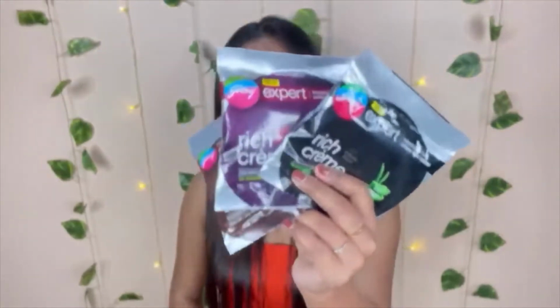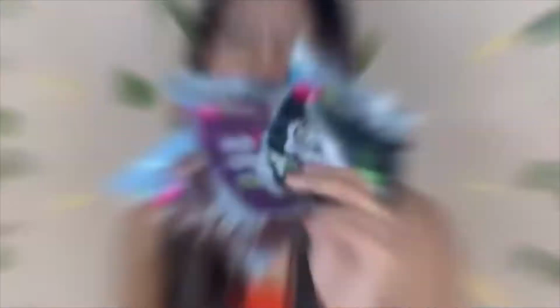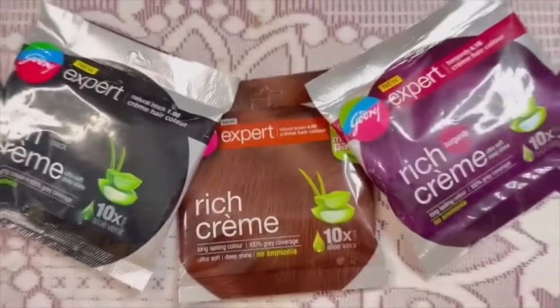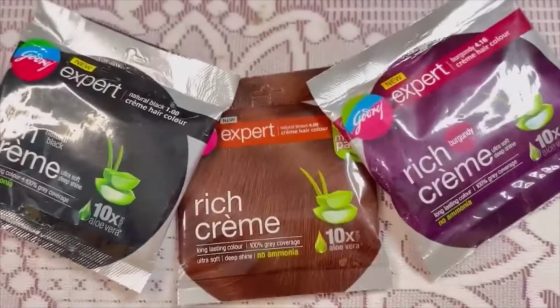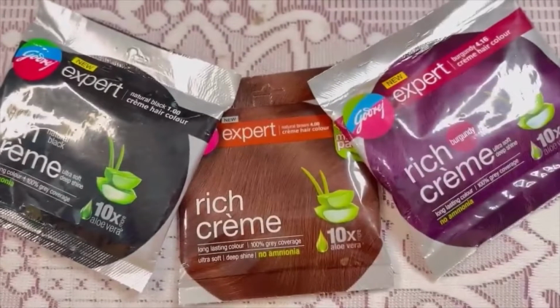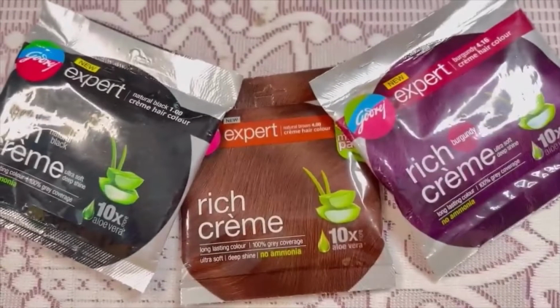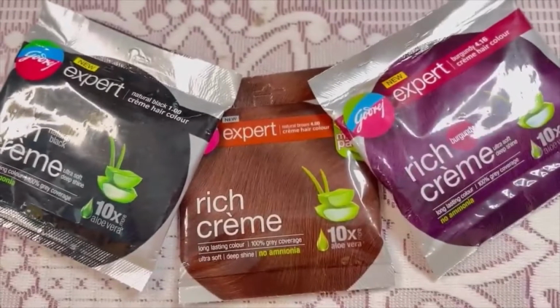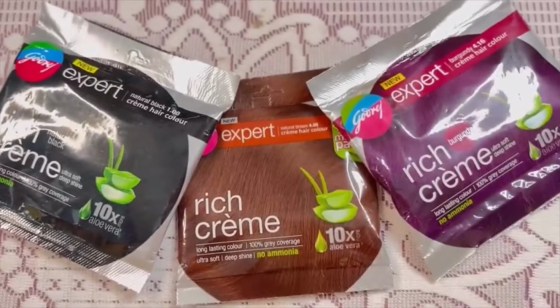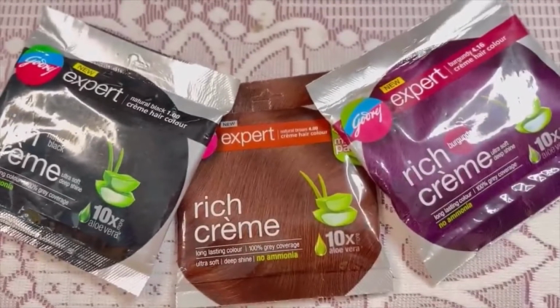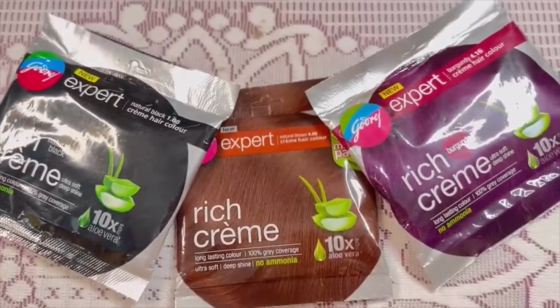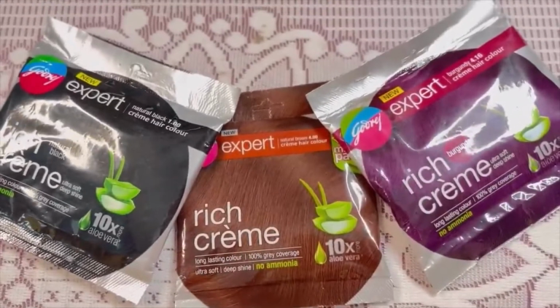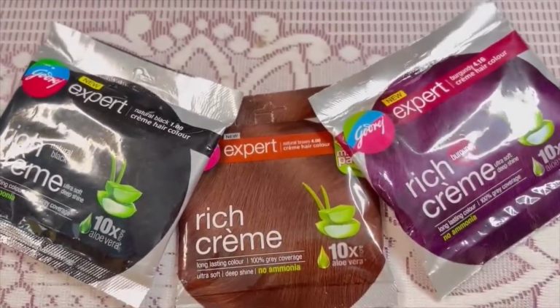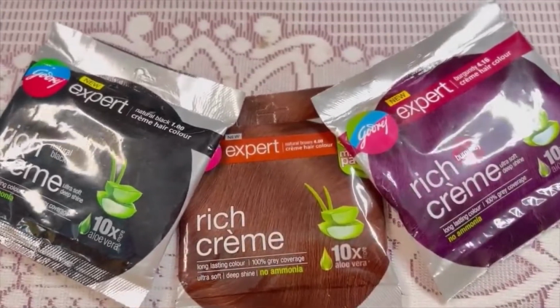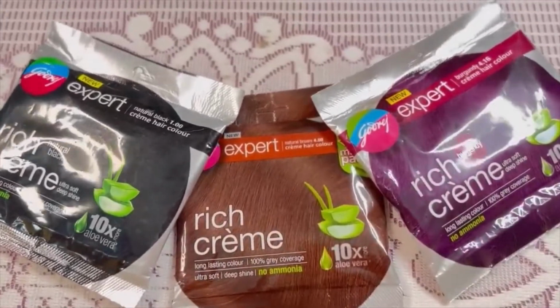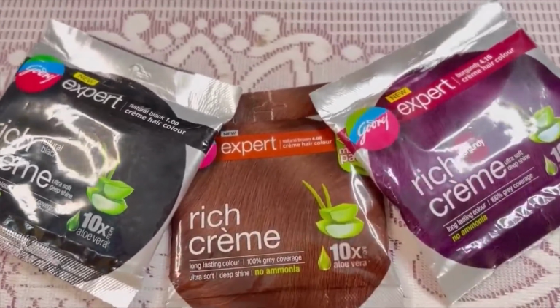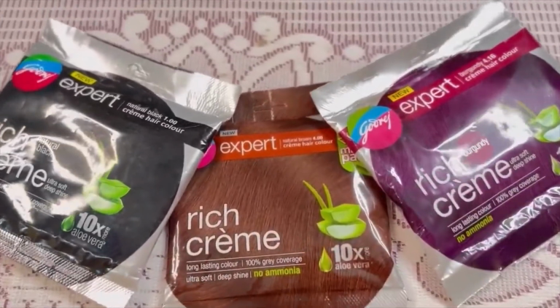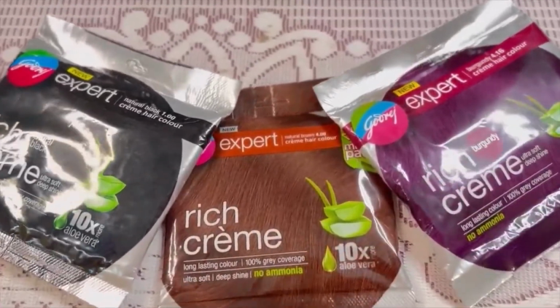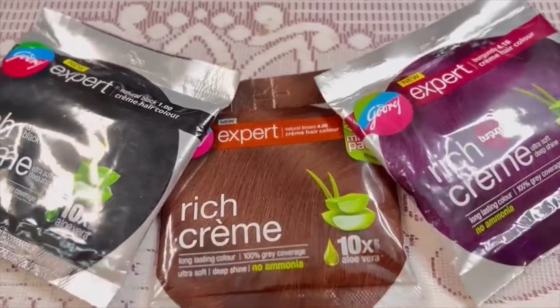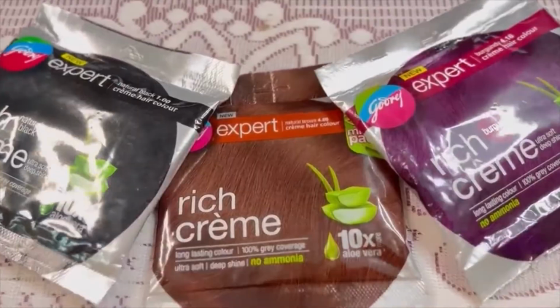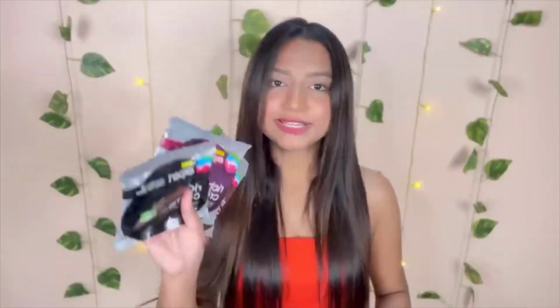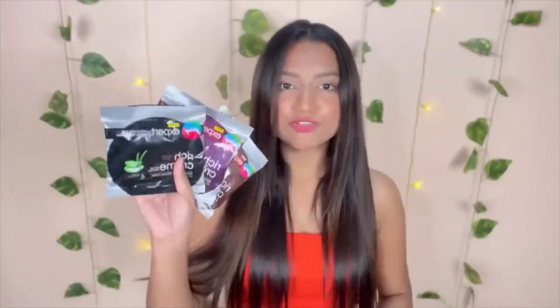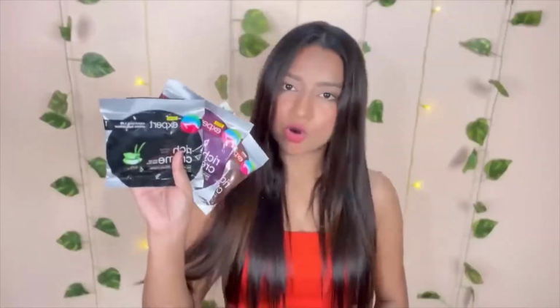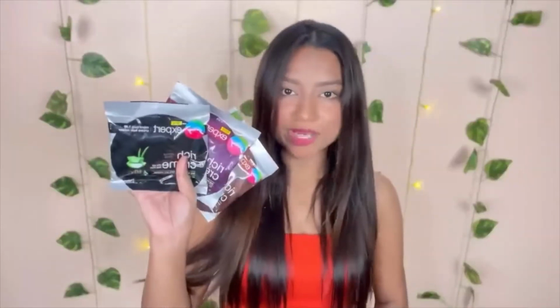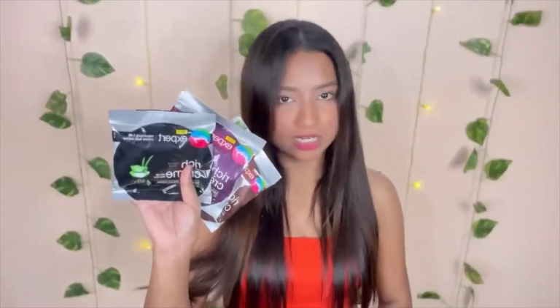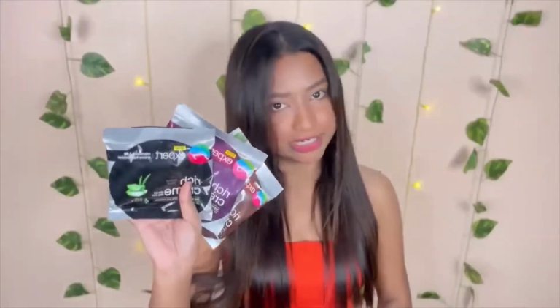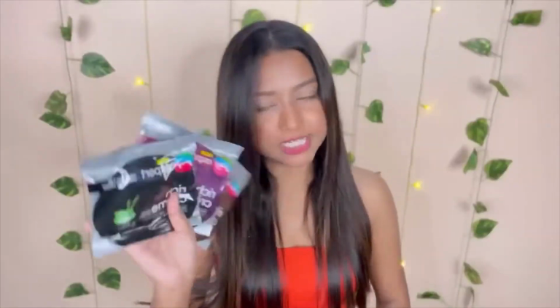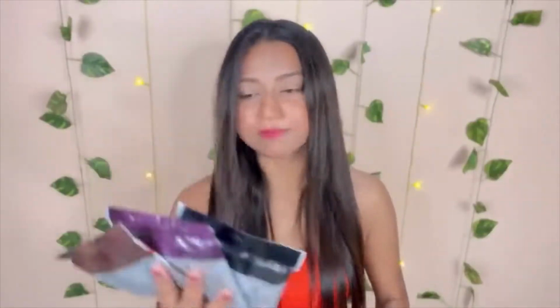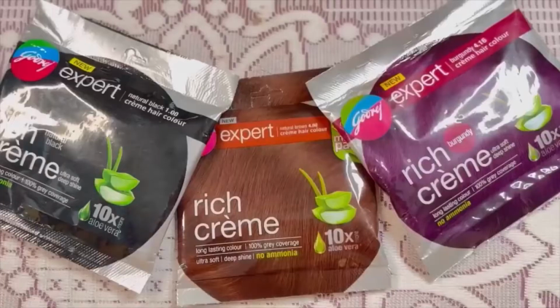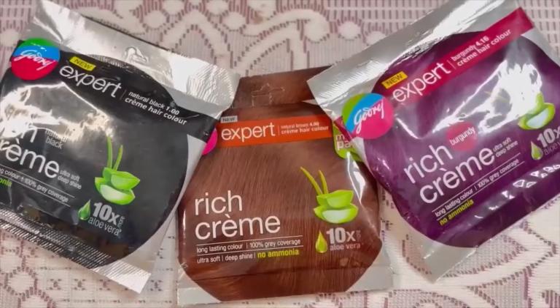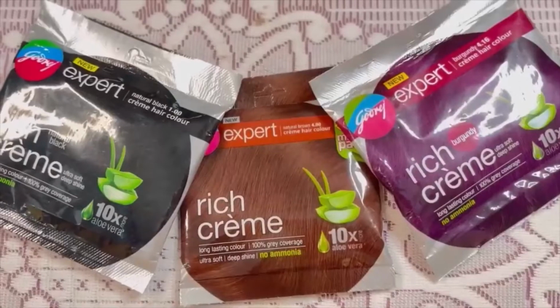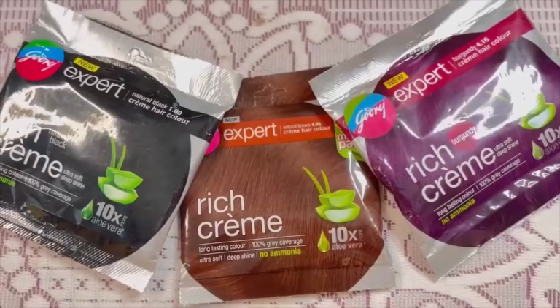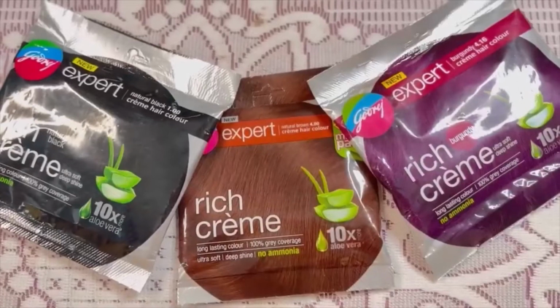This is New Godrej Expert Rich Cream Hair Color. There are three different colors: Black, Burgundy and Brown.